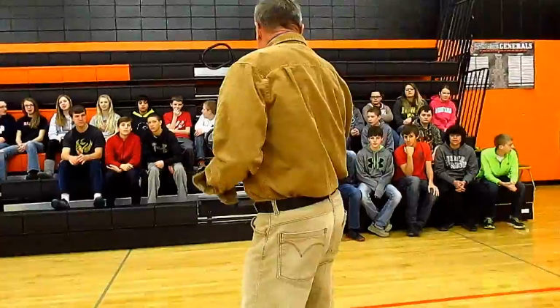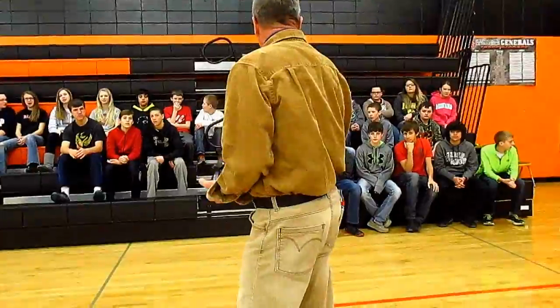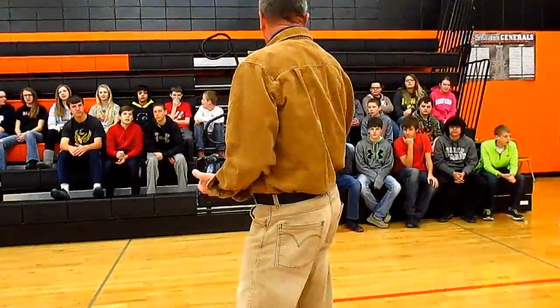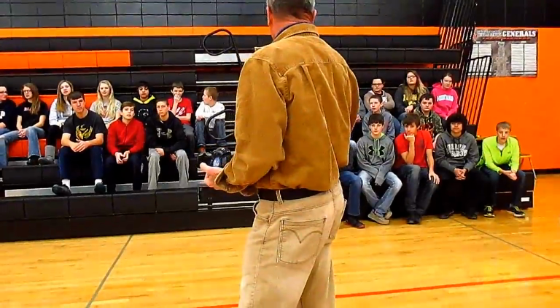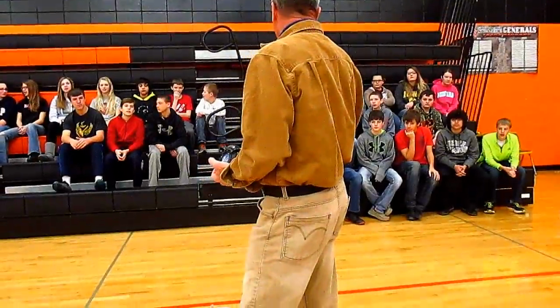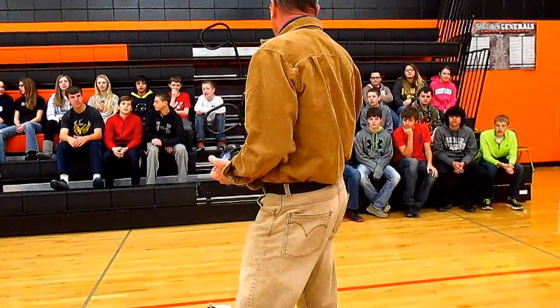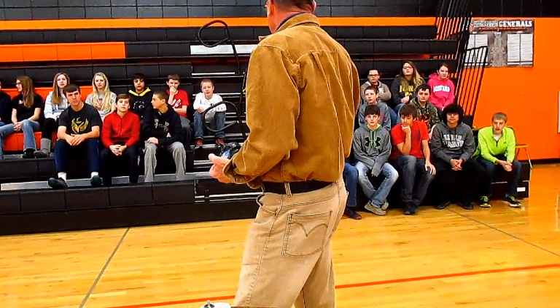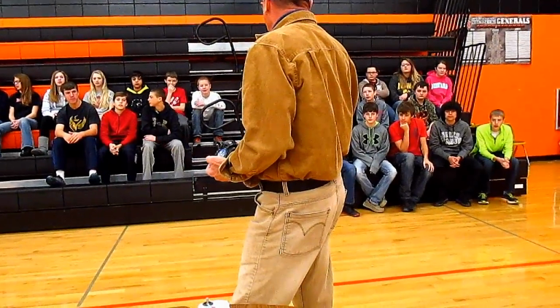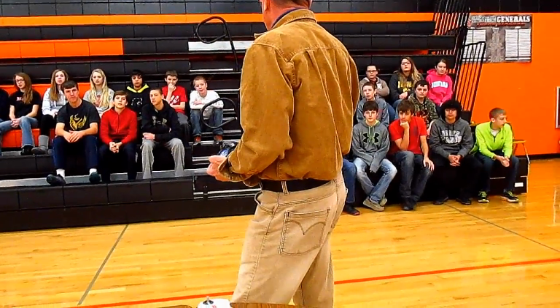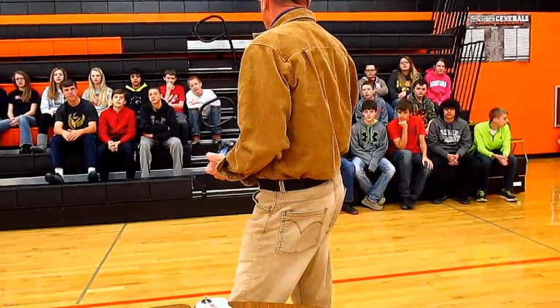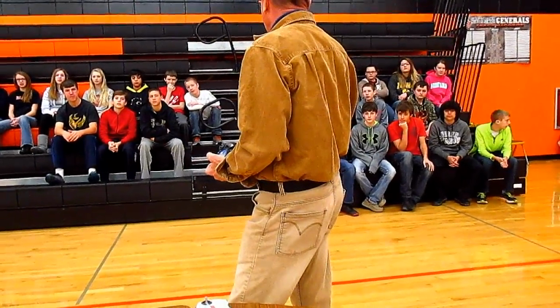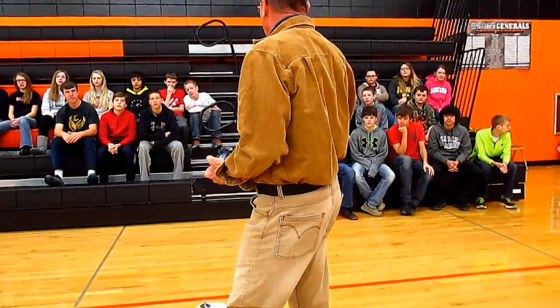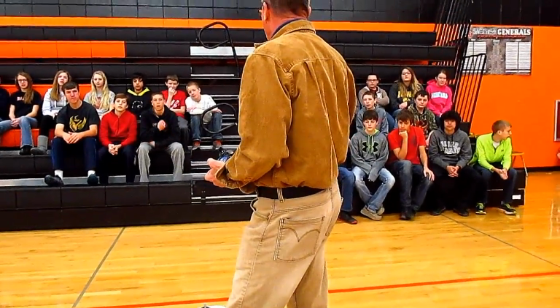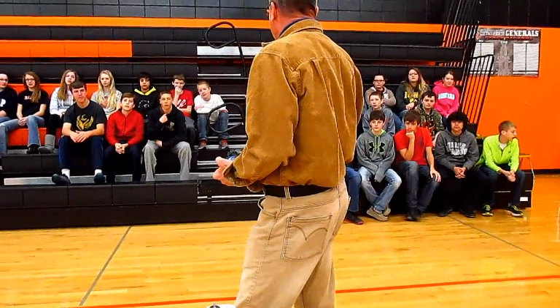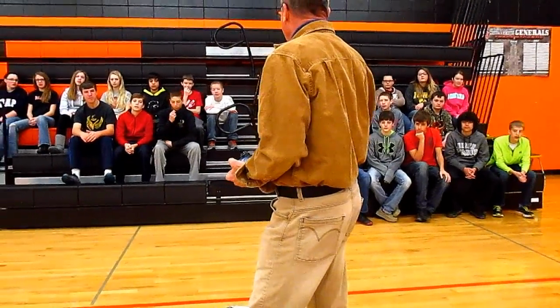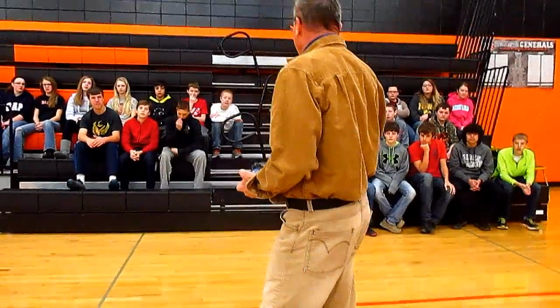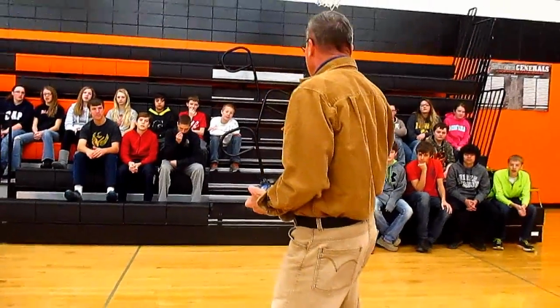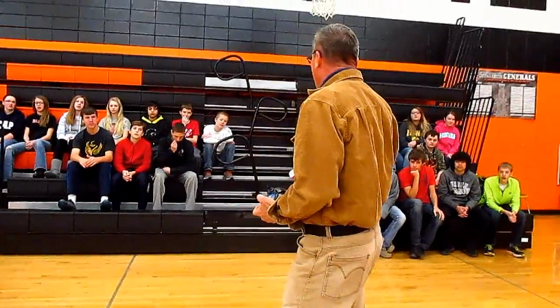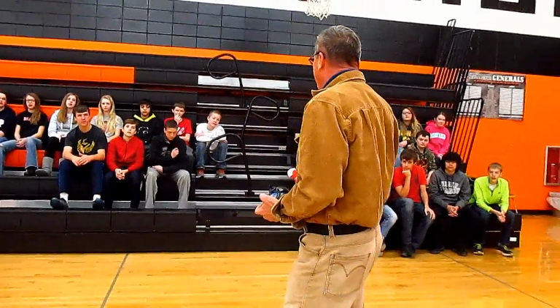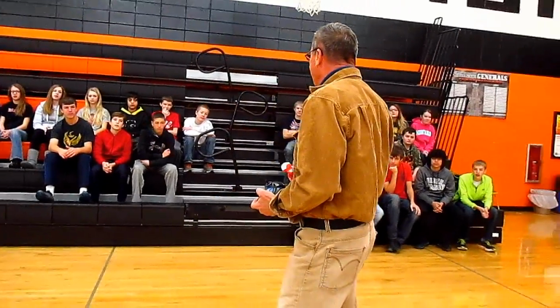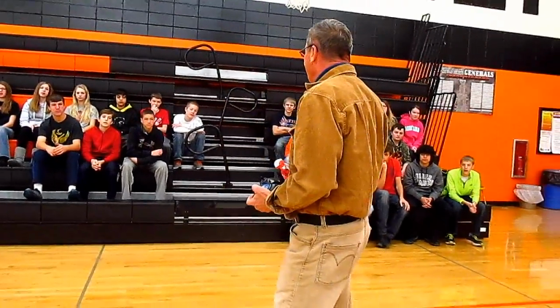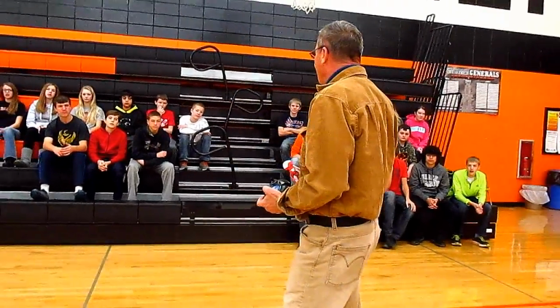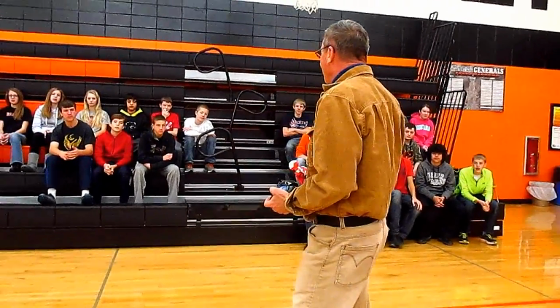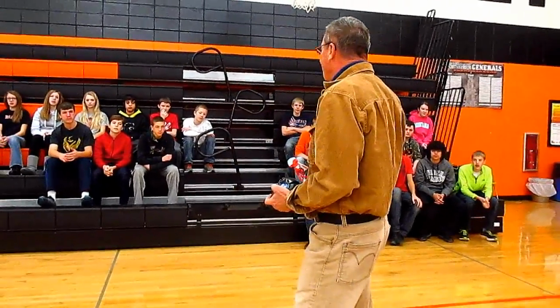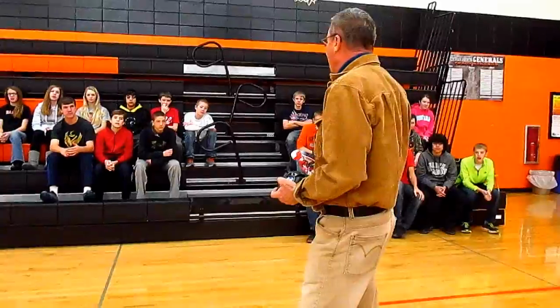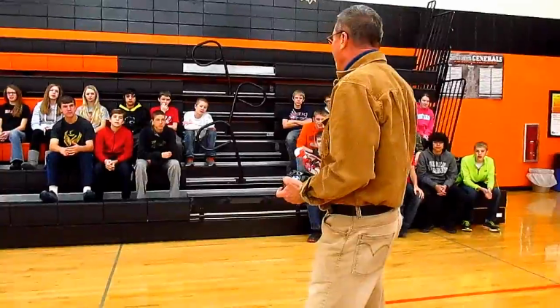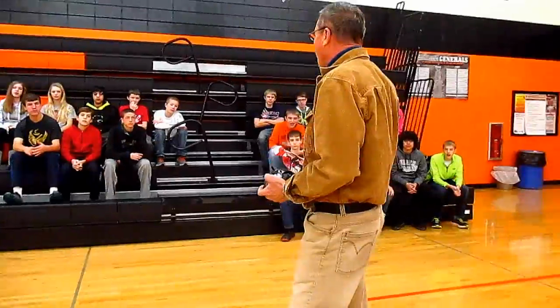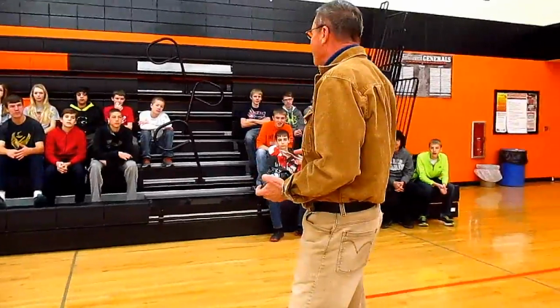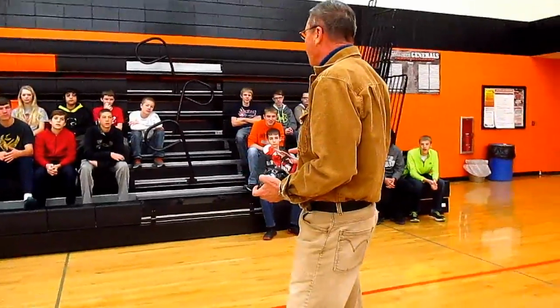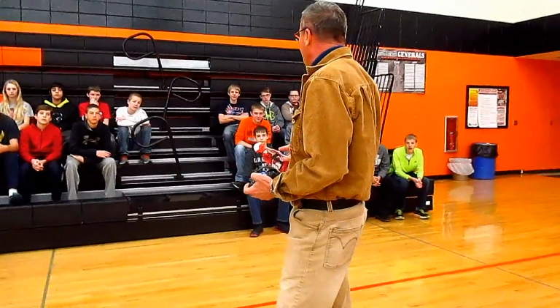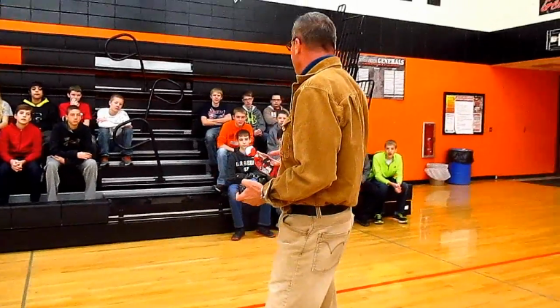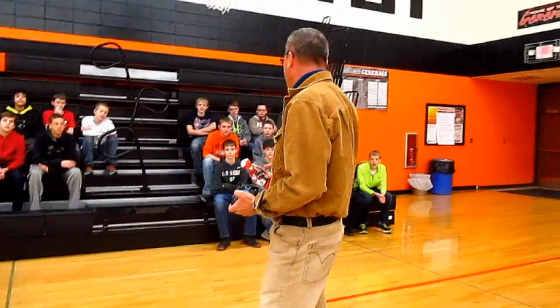This just goes to prove that if you put a big enough motor on something, you can fly. Put a motor on a garage door, and you can fly.